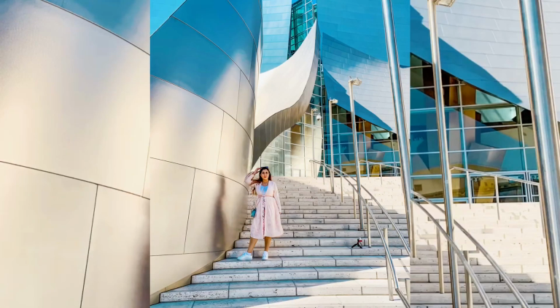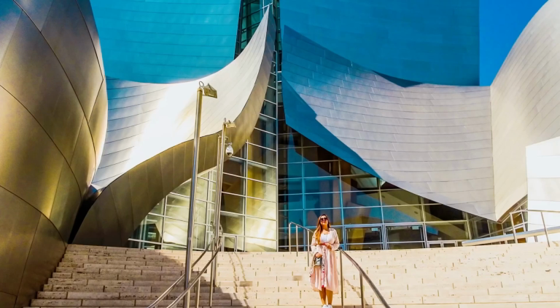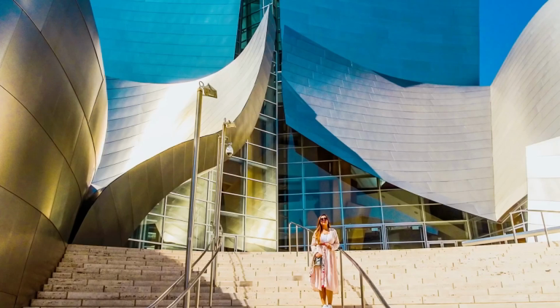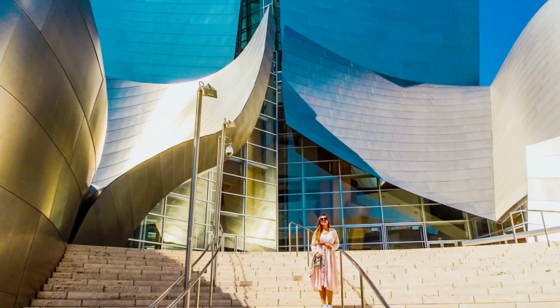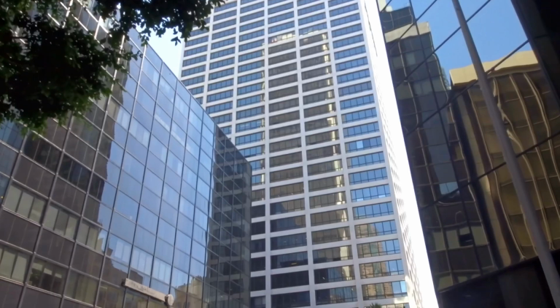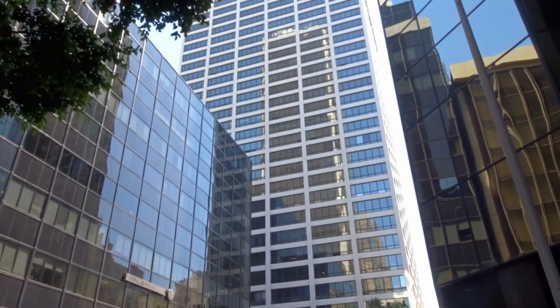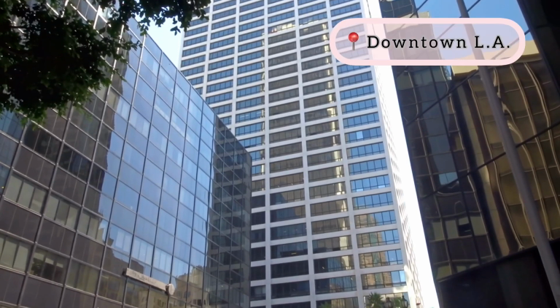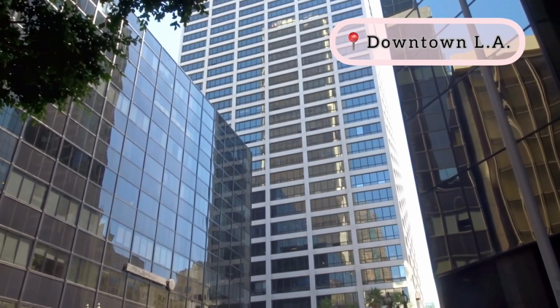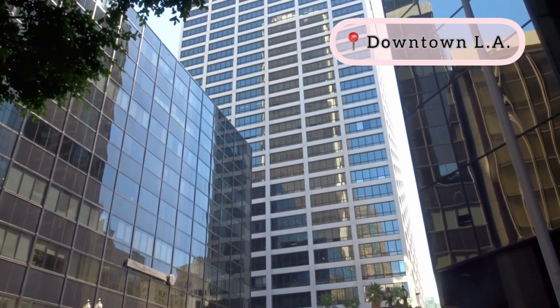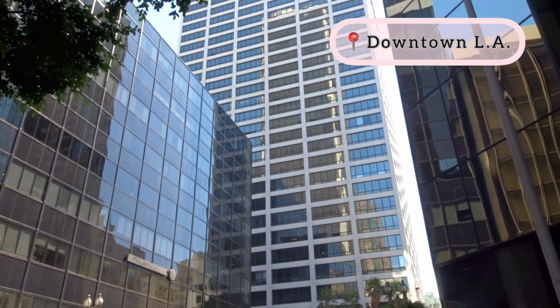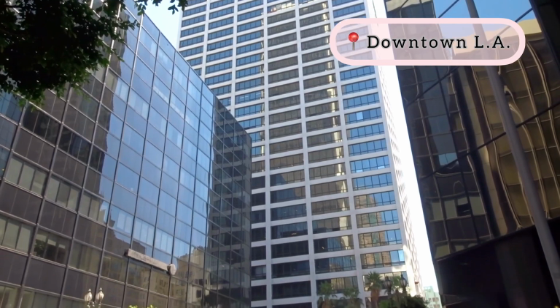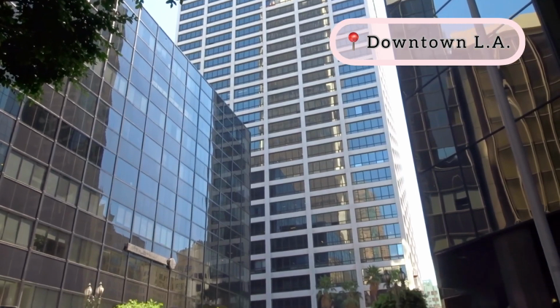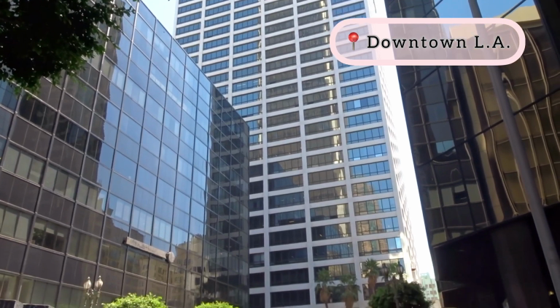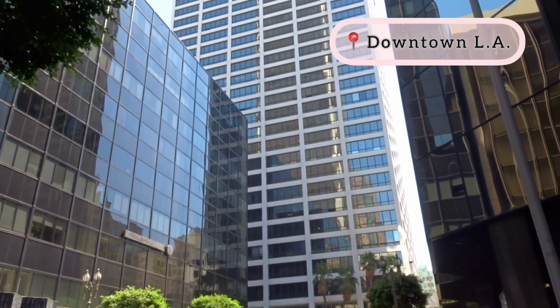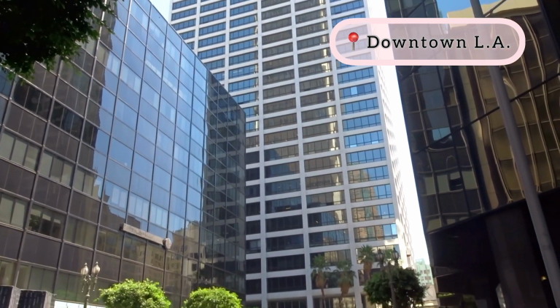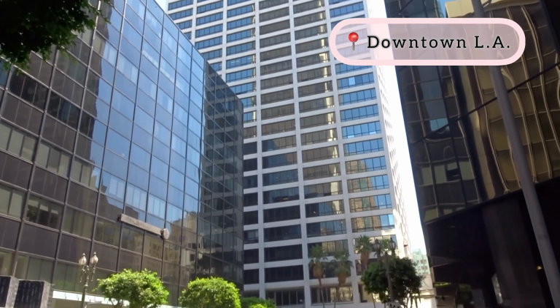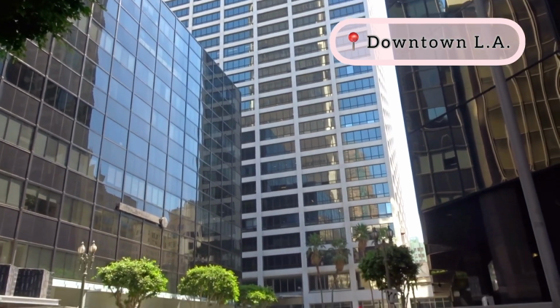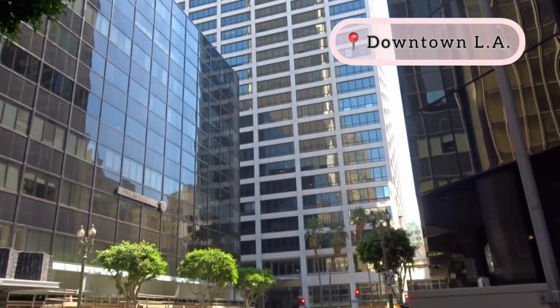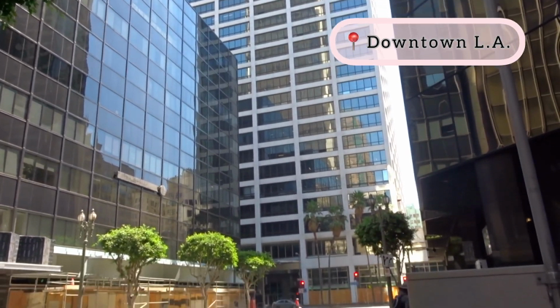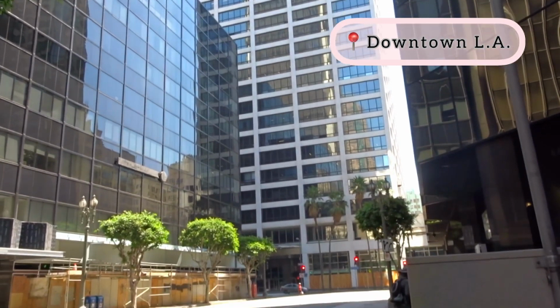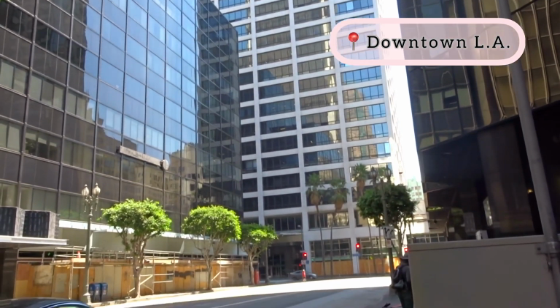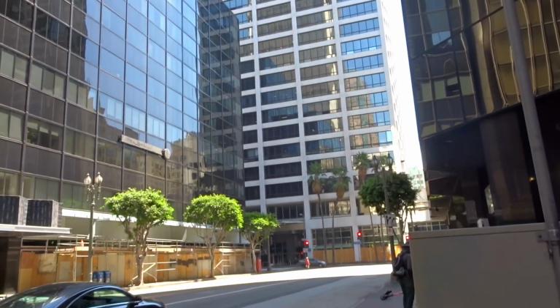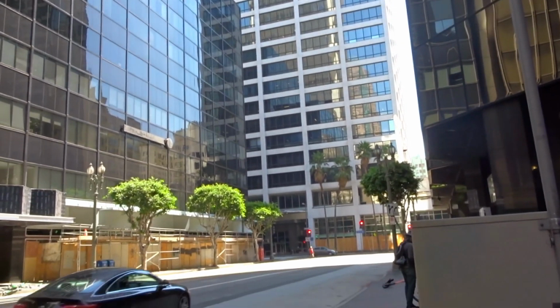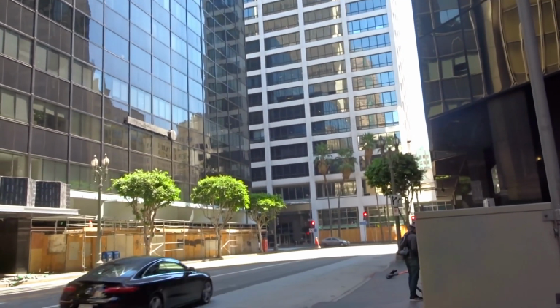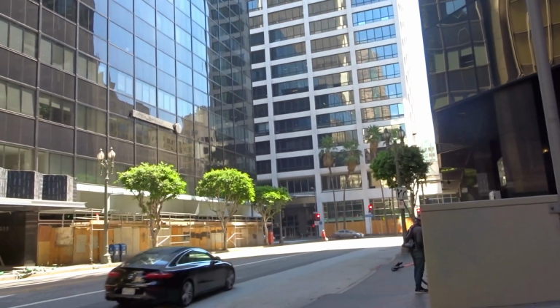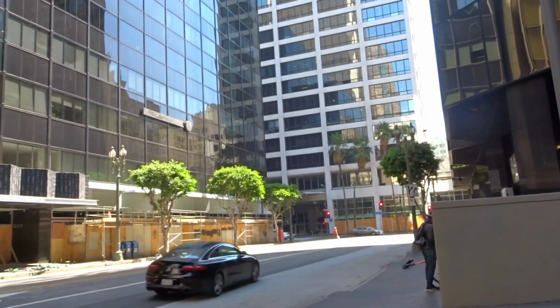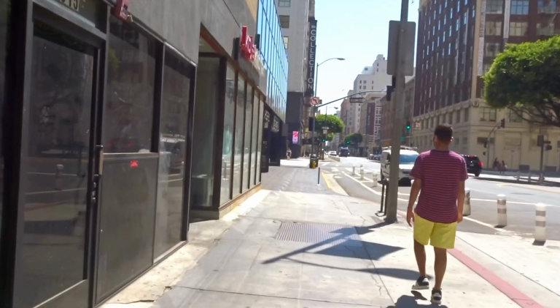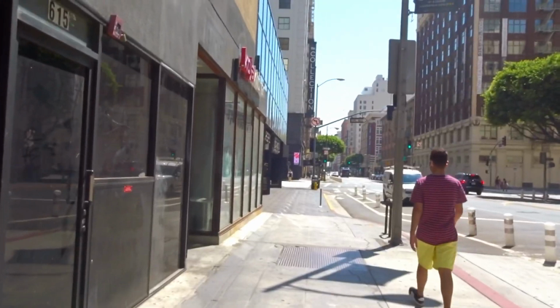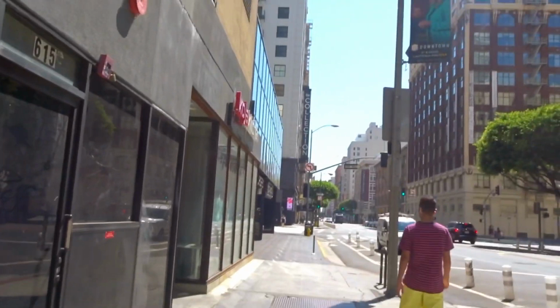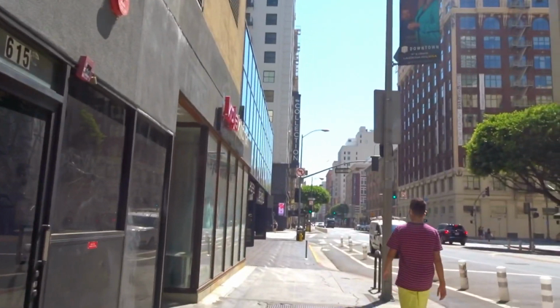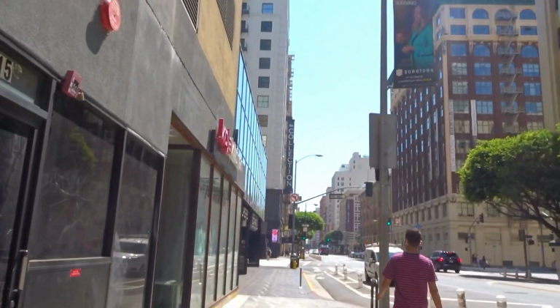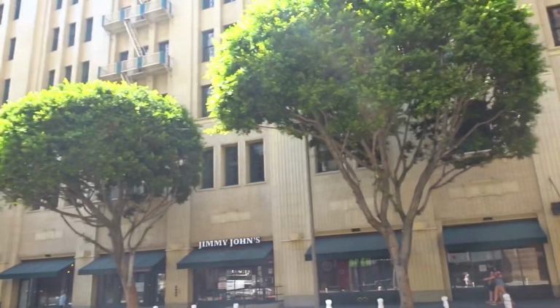We are heading towards downtown LA to grab some lunch because we are super hungry now.